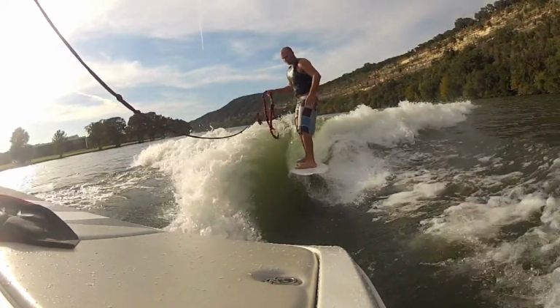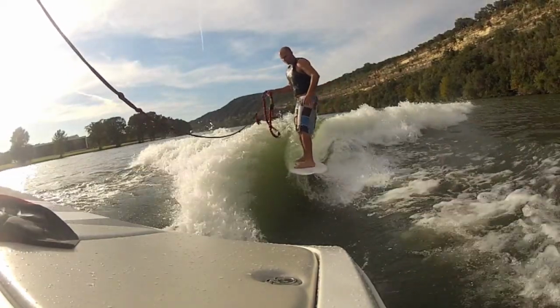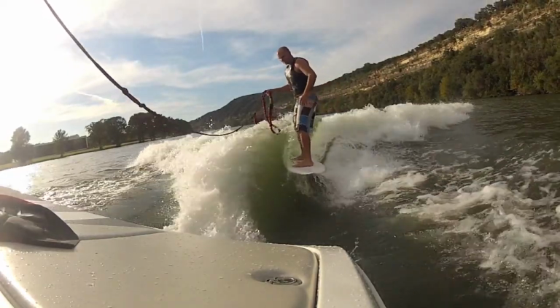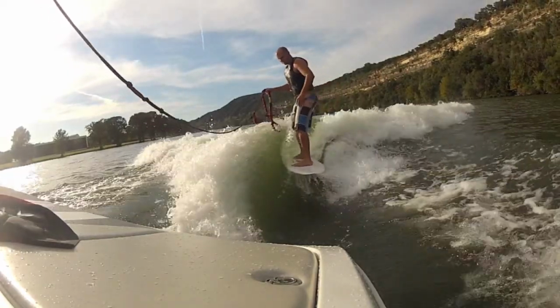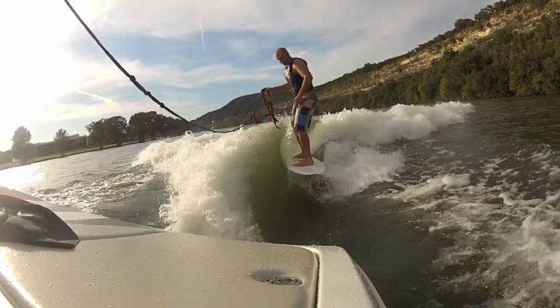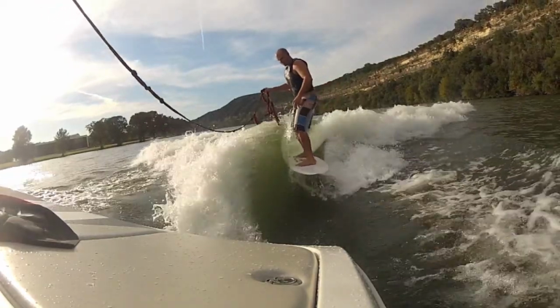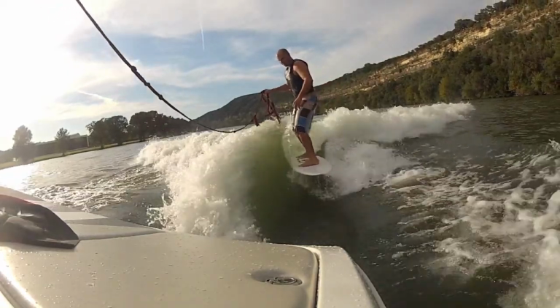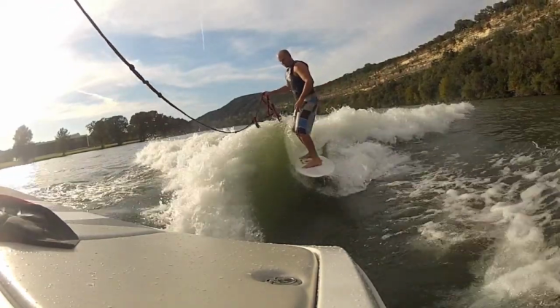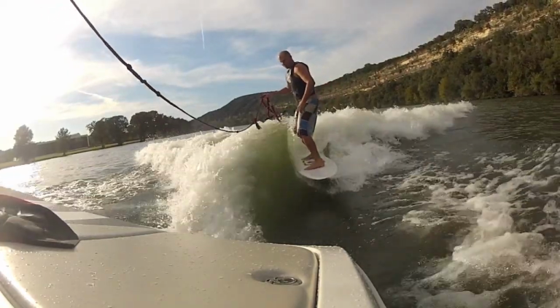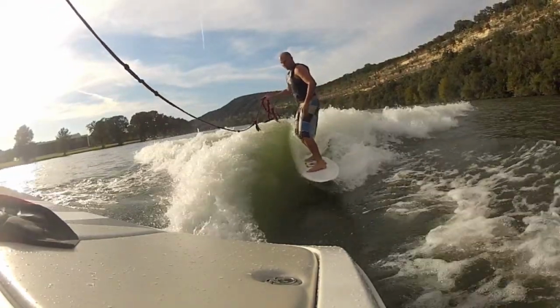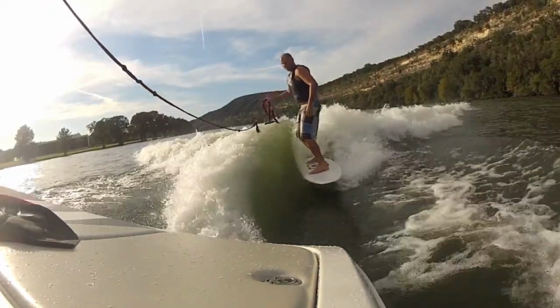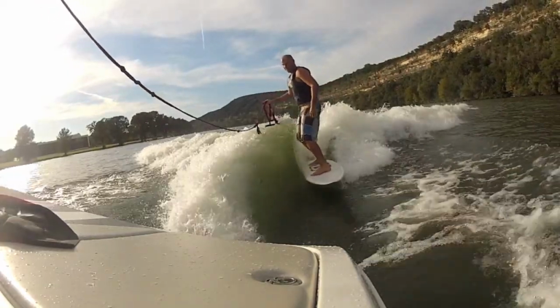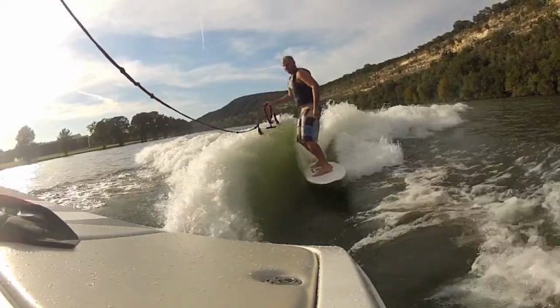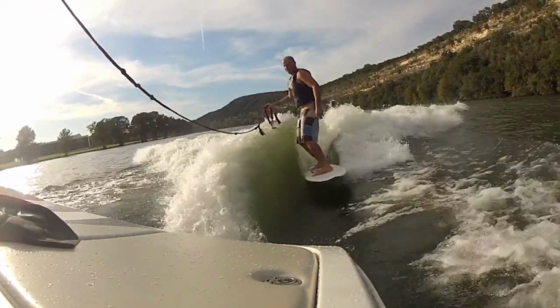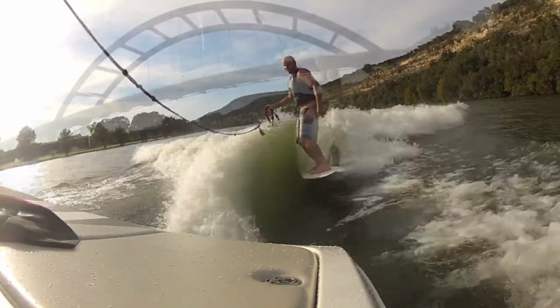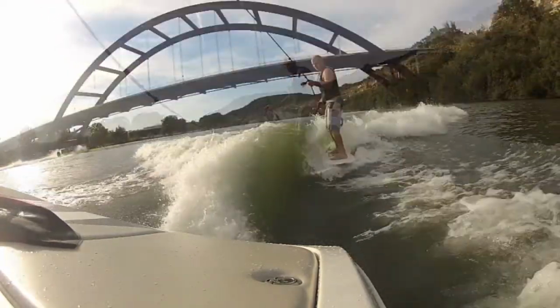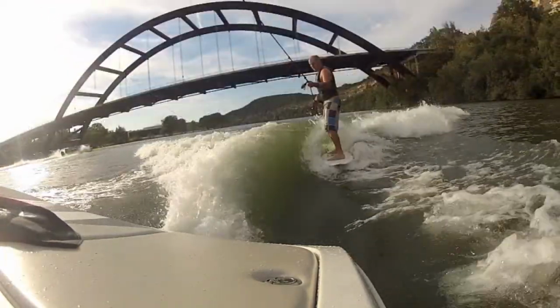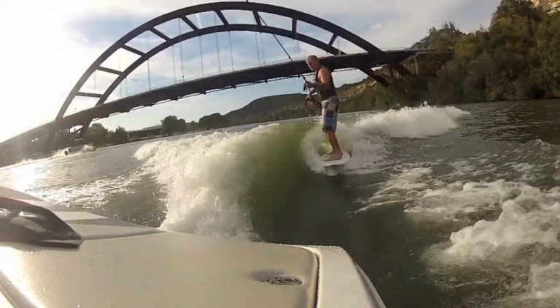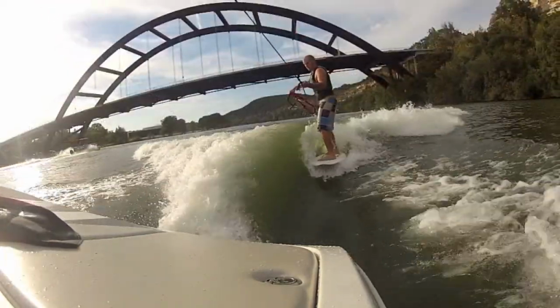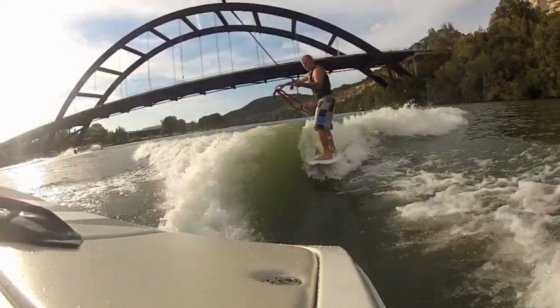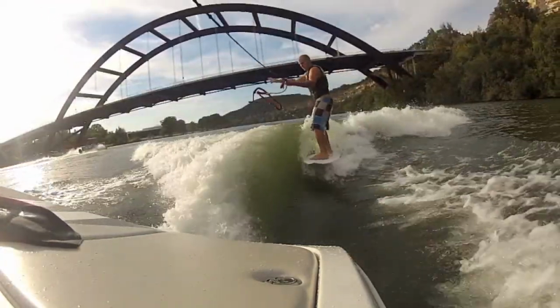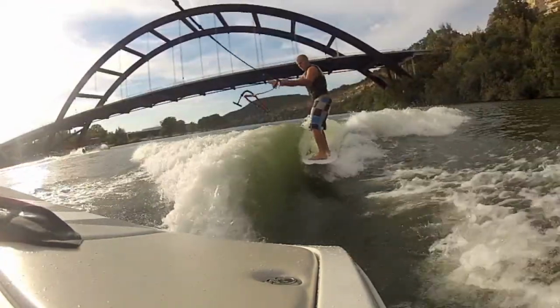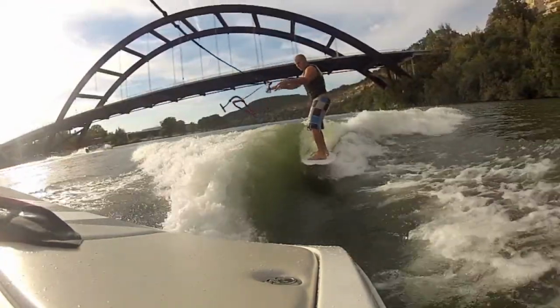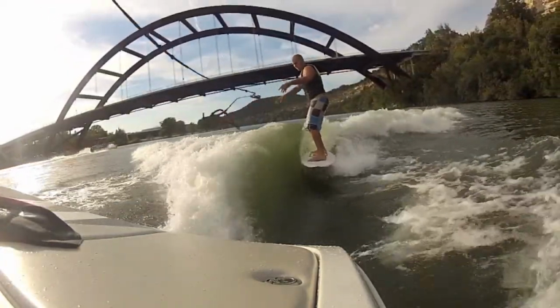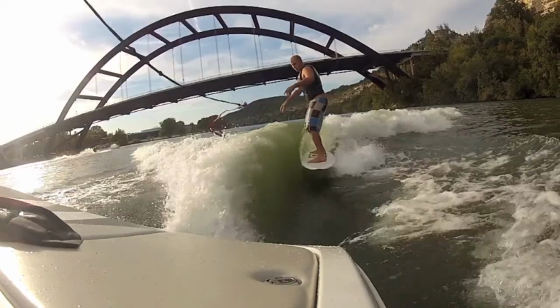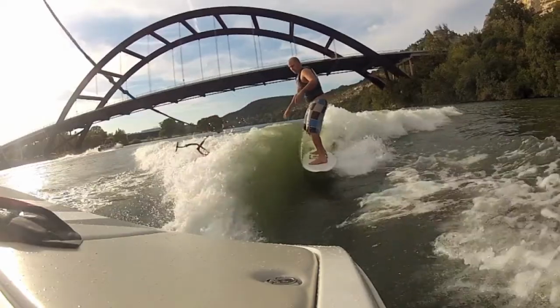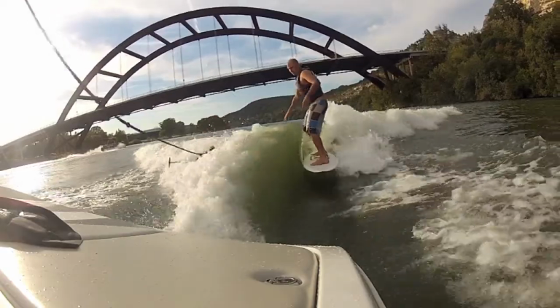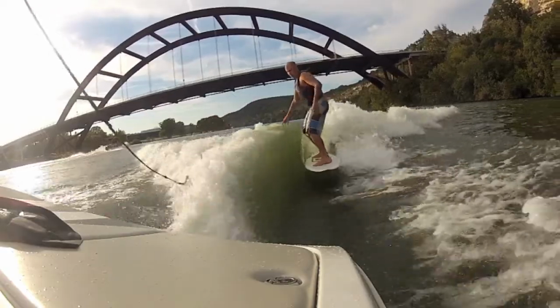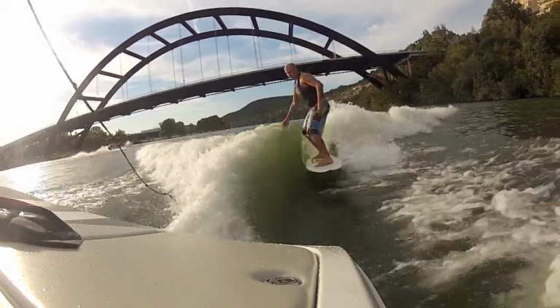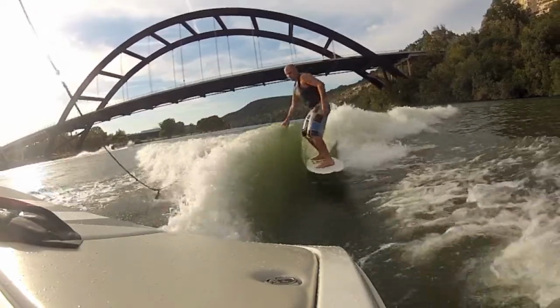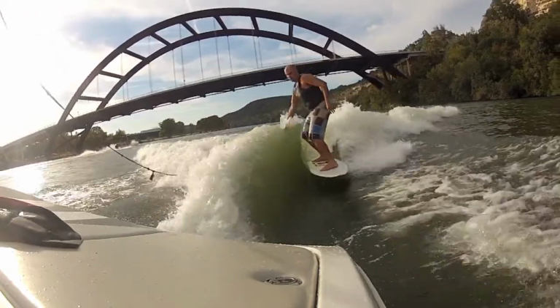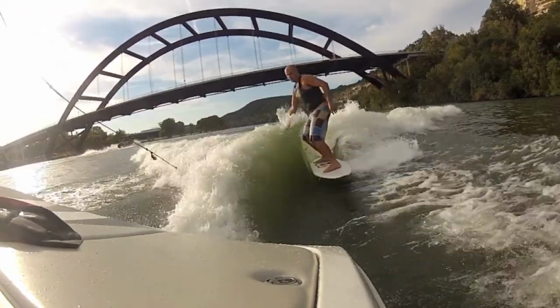When you feel comfortable enough that you don't need the rope, simply toss it to the other side of the wave.